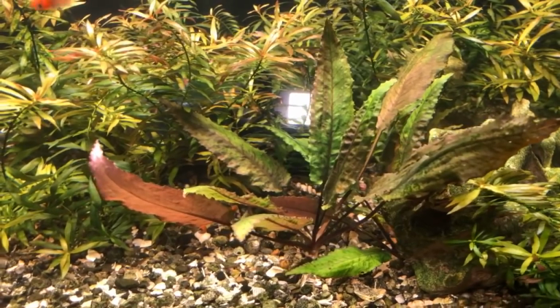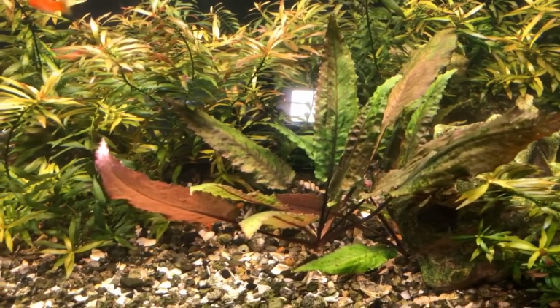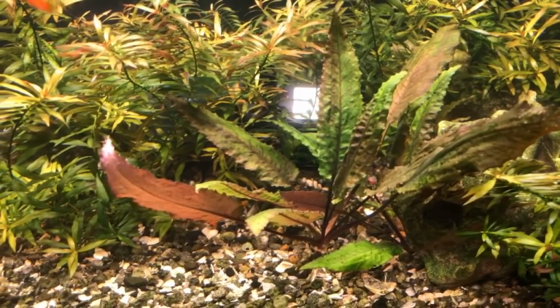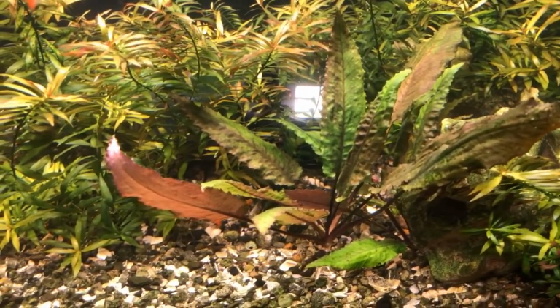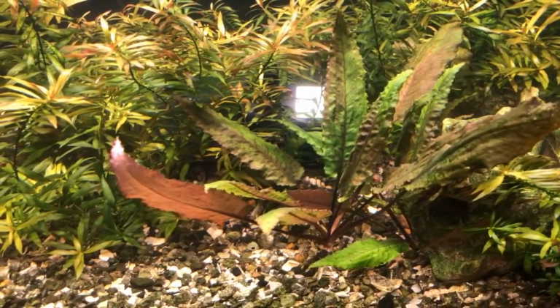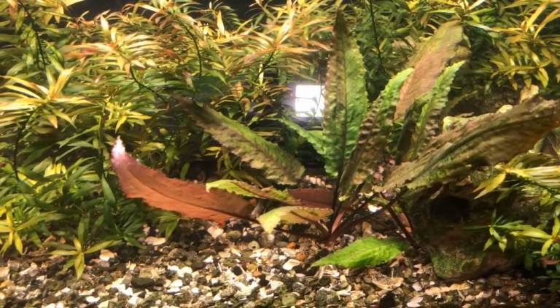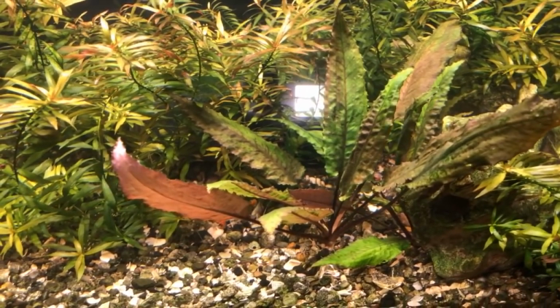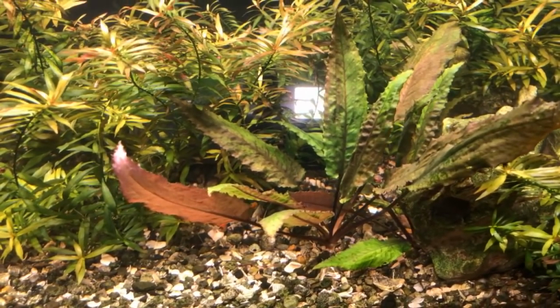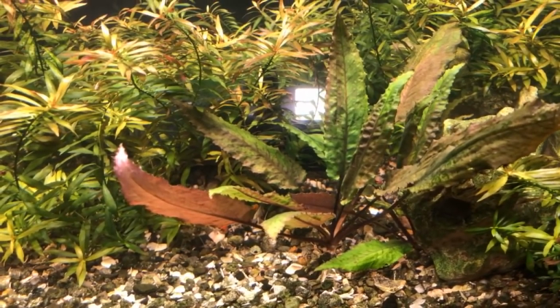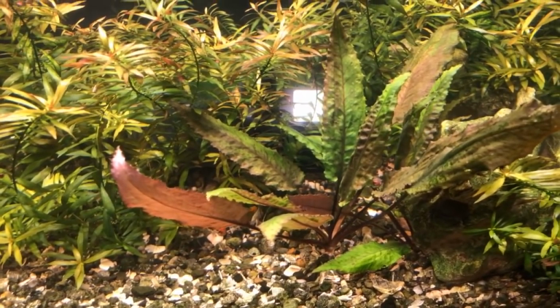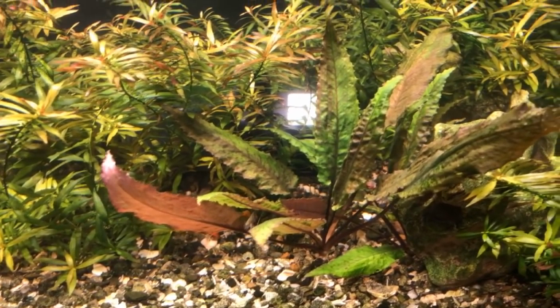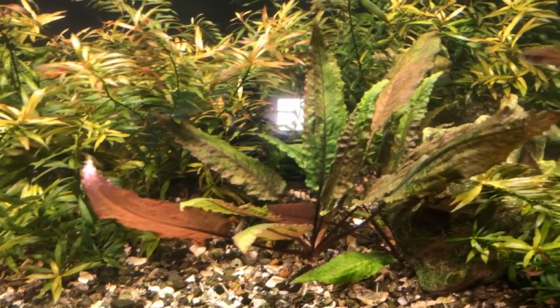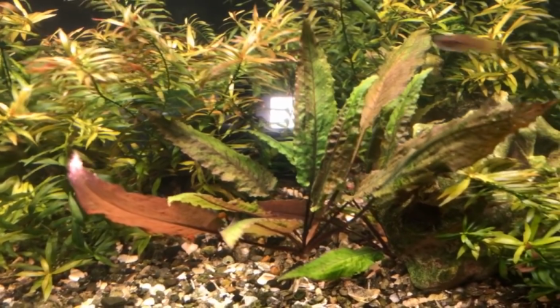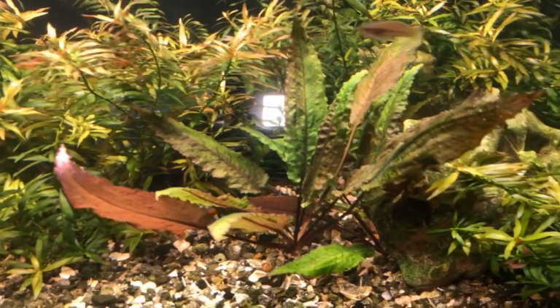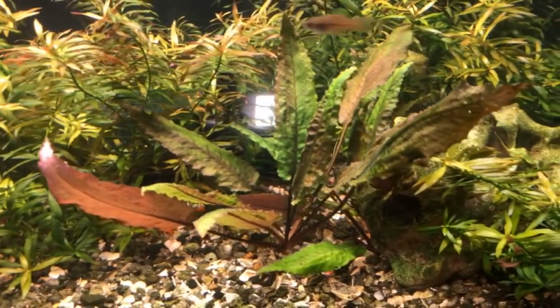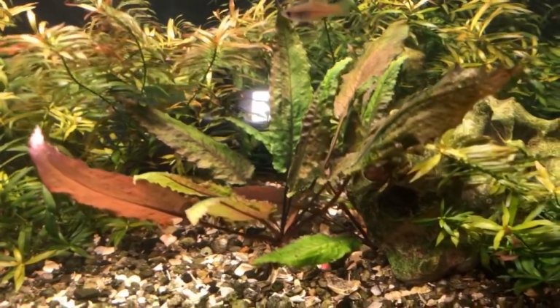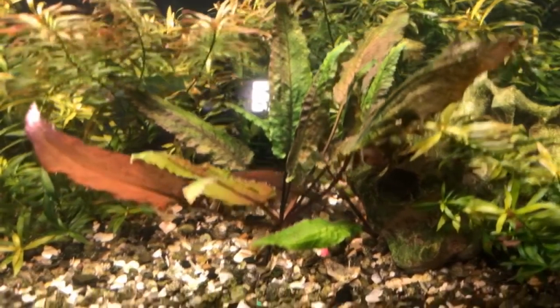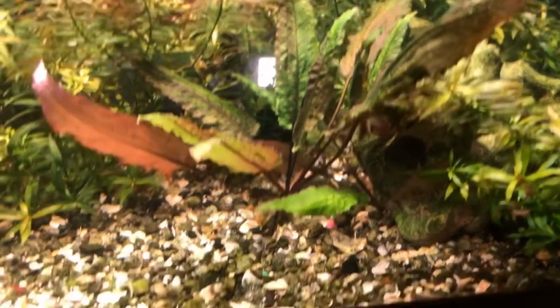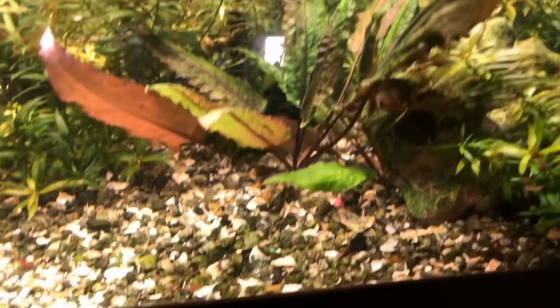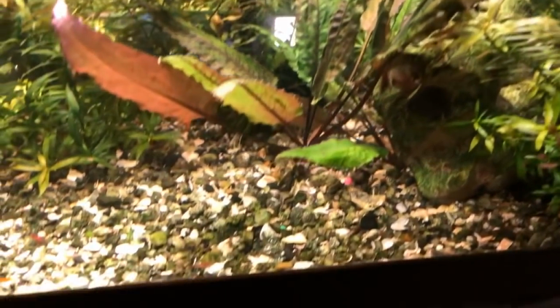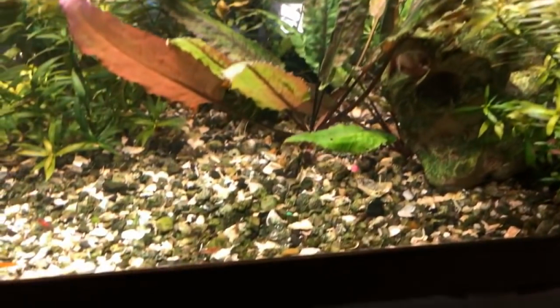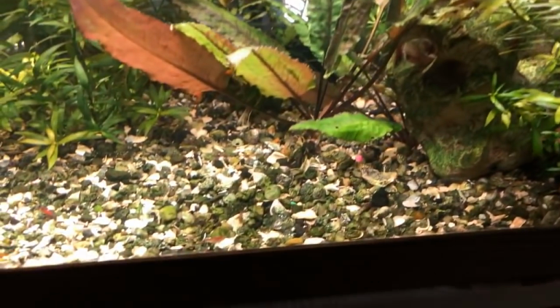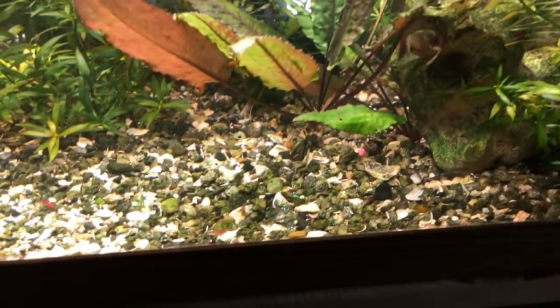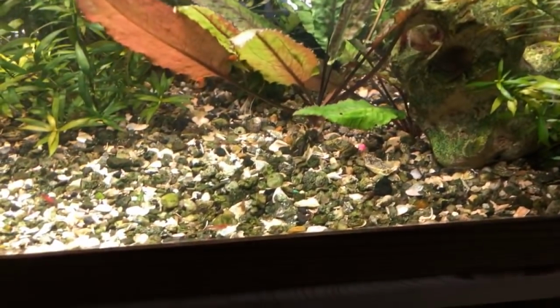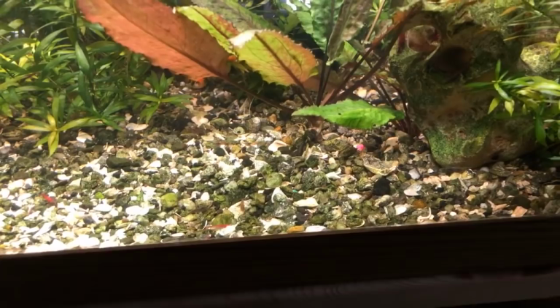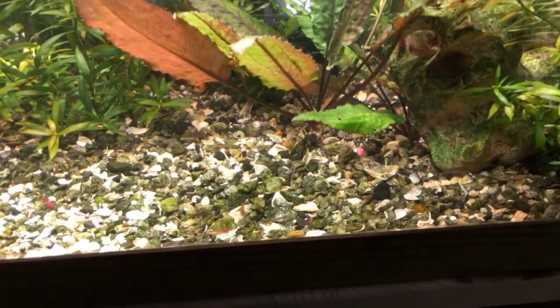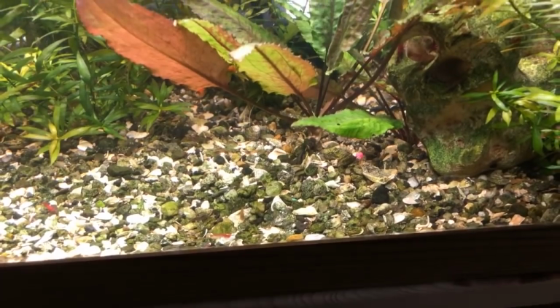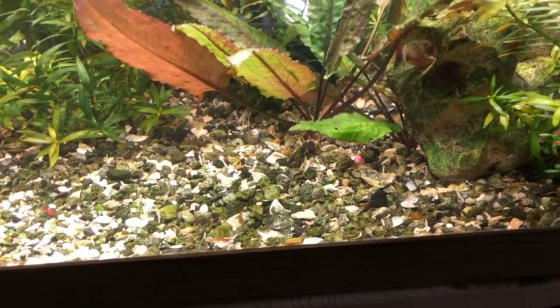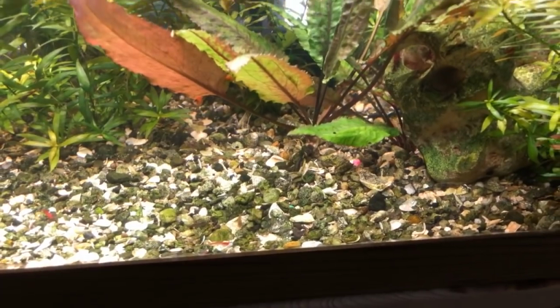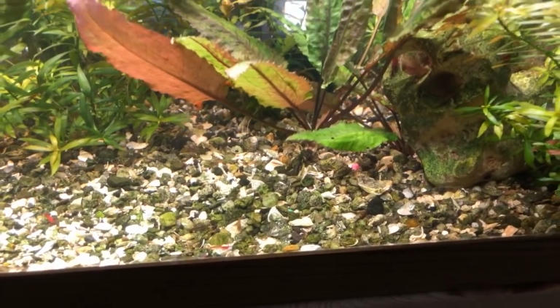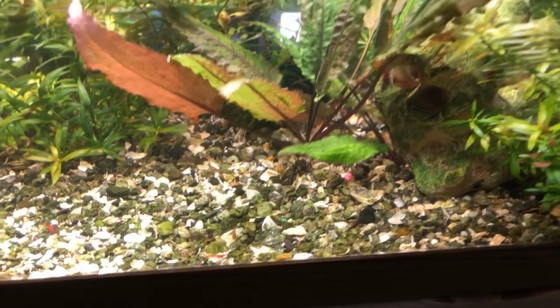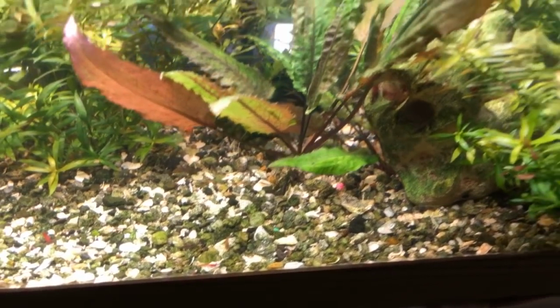But look how healthy this bronze crypt is — this is just a wendtii — absolutely beautiful, and it hardly has any substrate whatsoever.